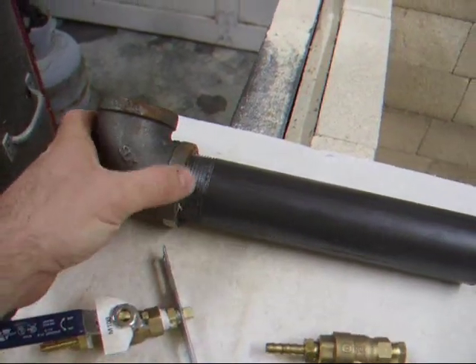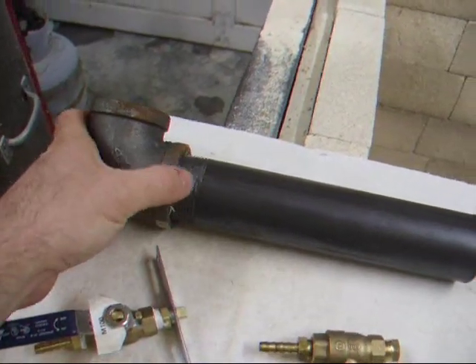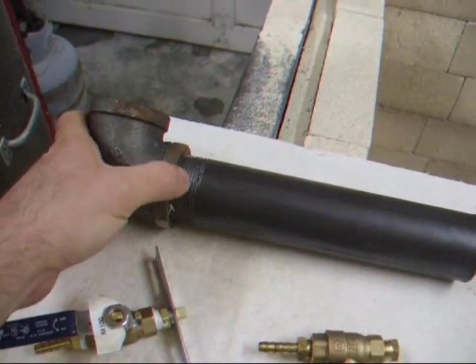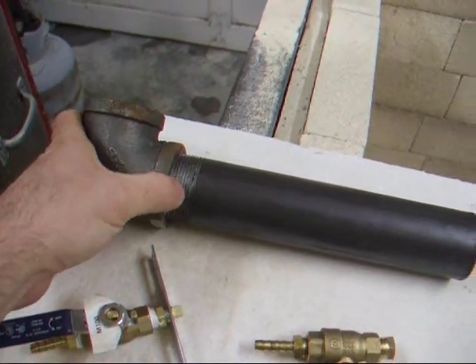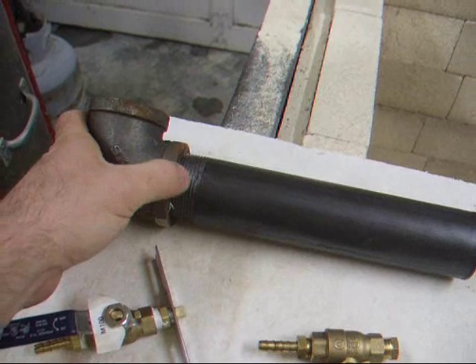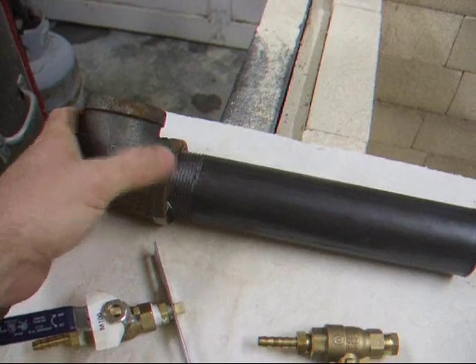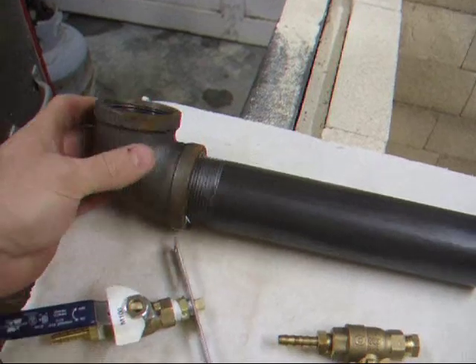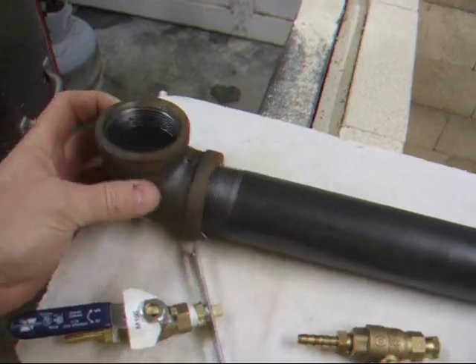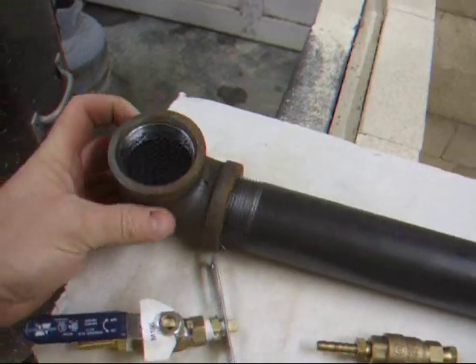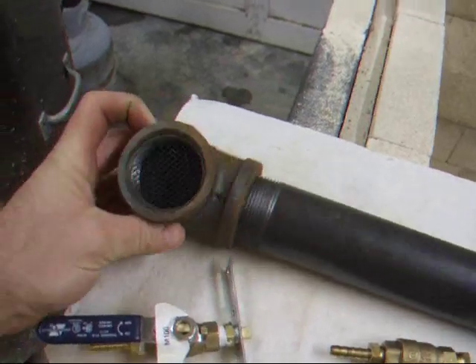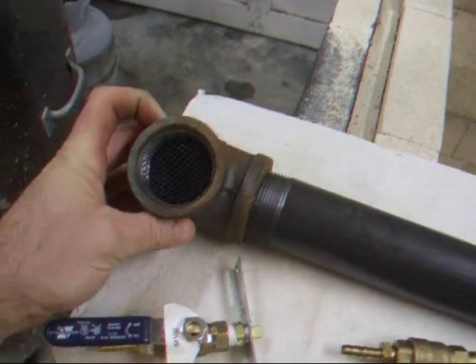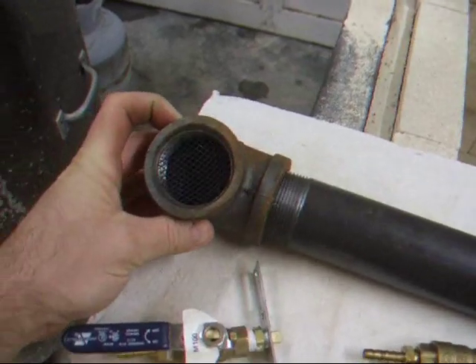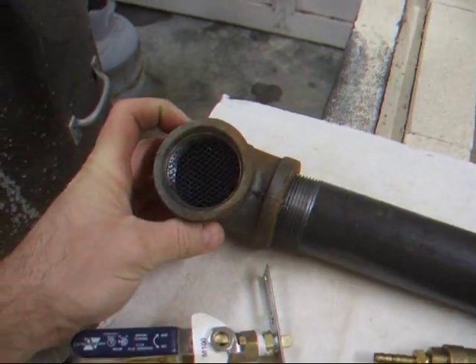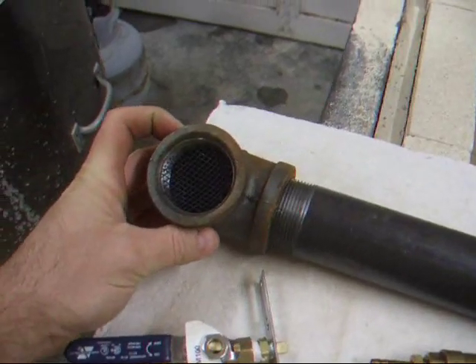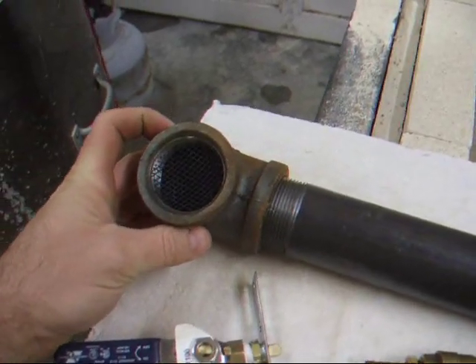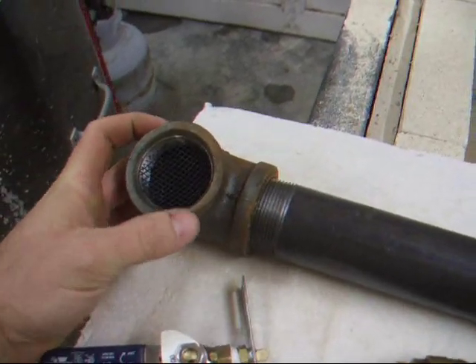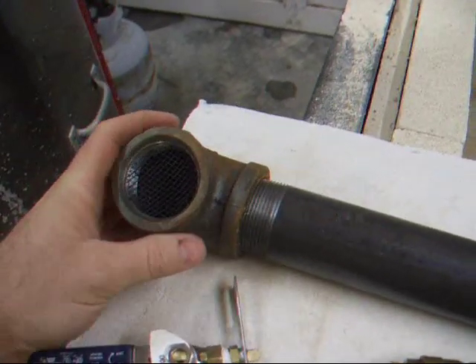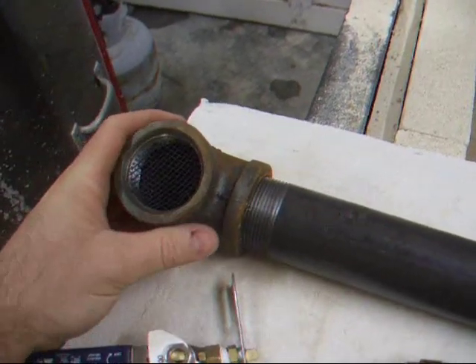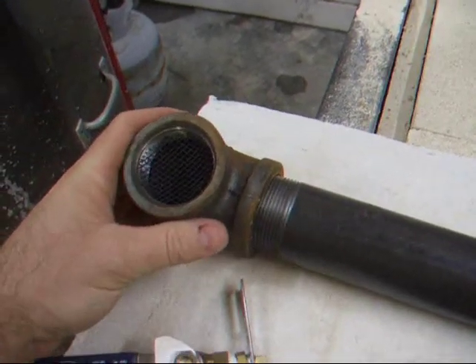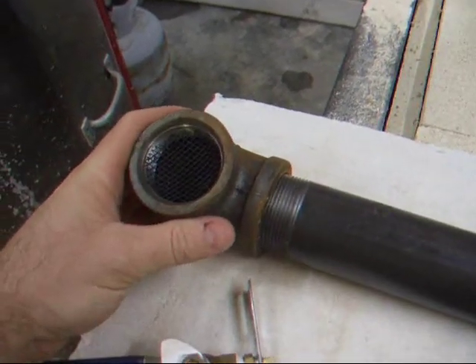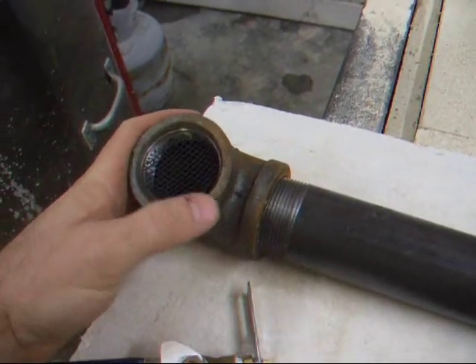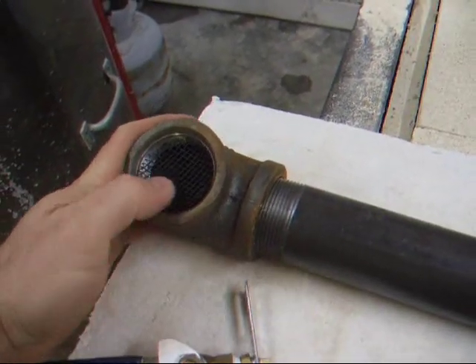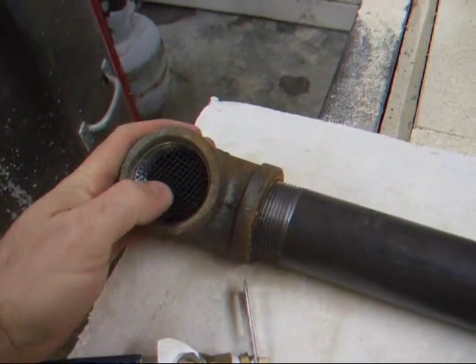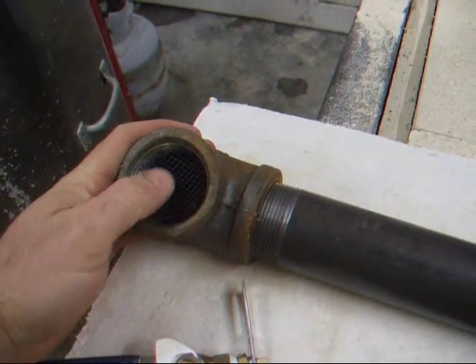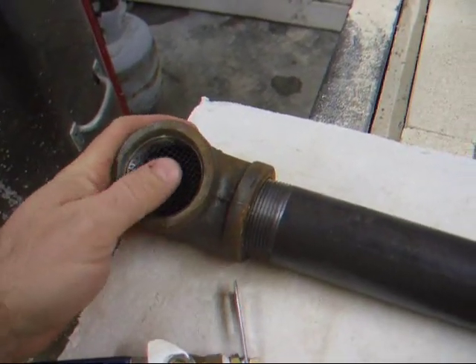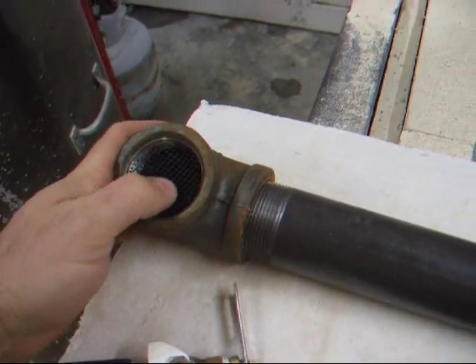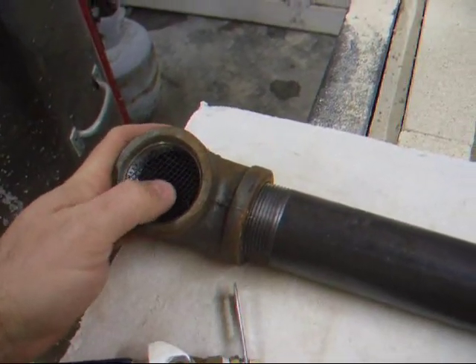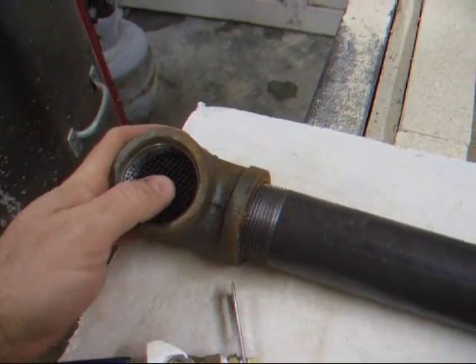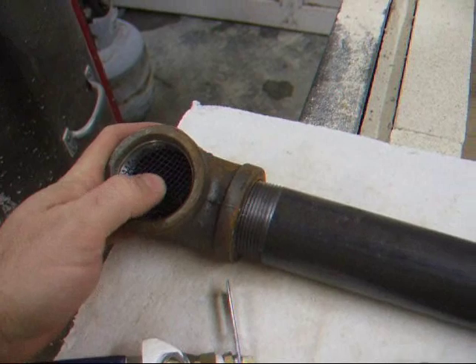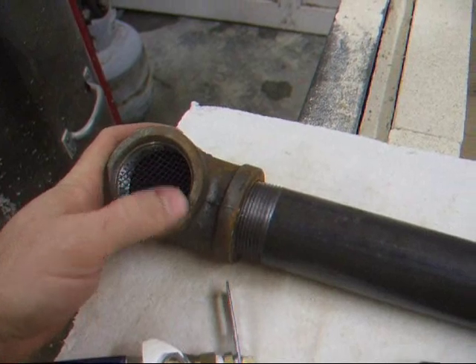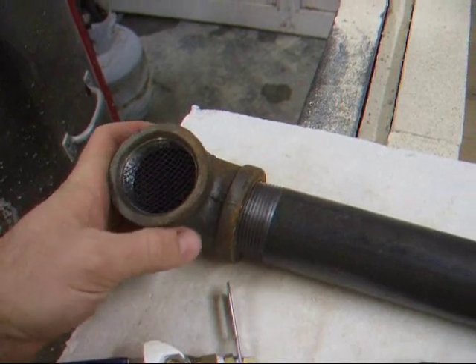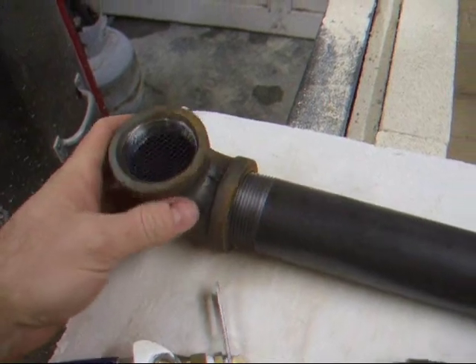I'm going to weld this here, and there's a piece of fireplace mesh — I don't know if you can see it — that's going to get welded in as well.